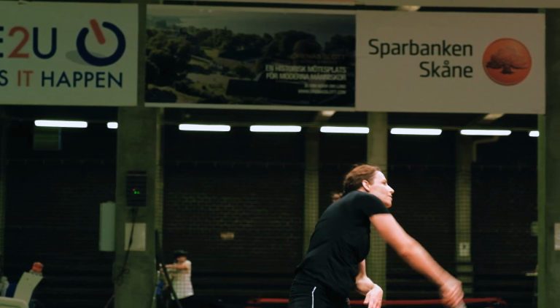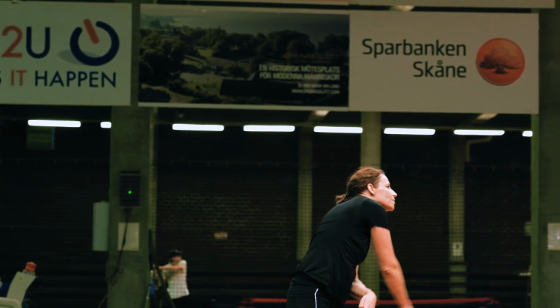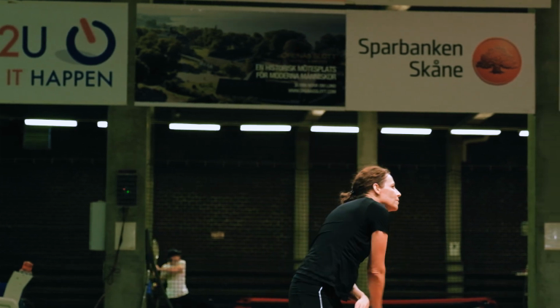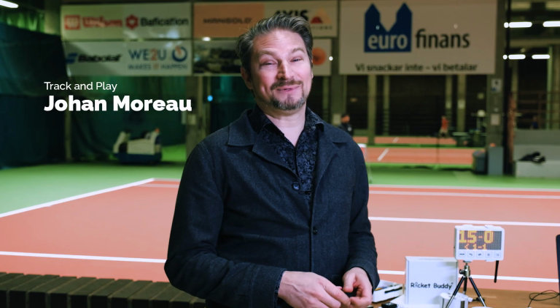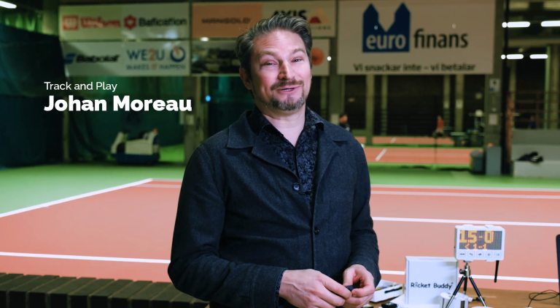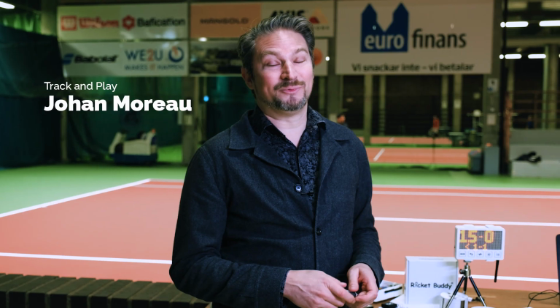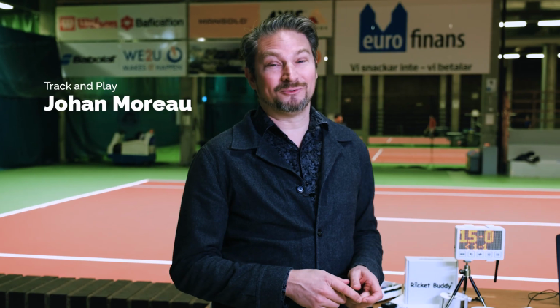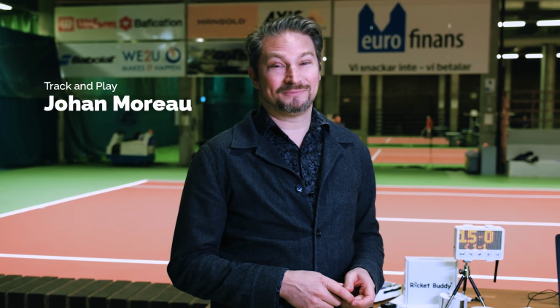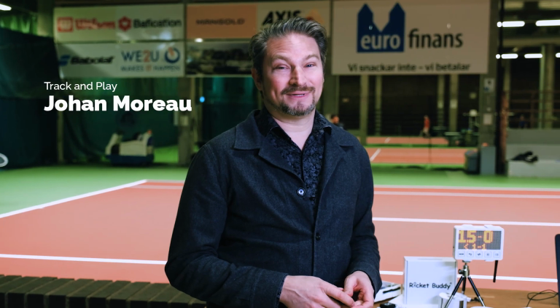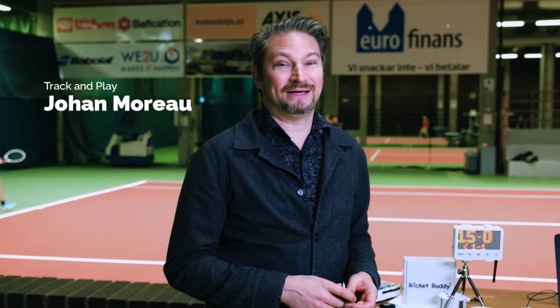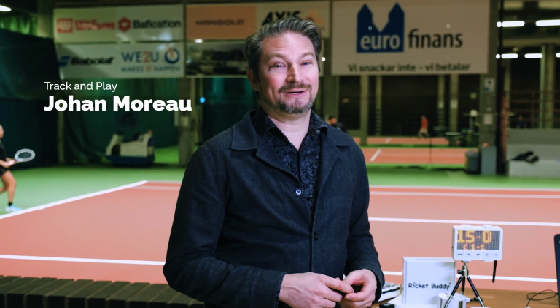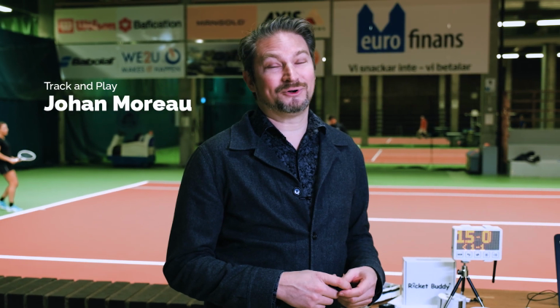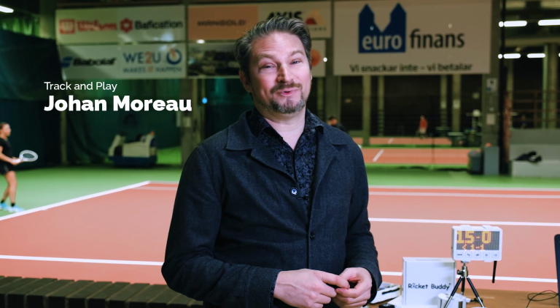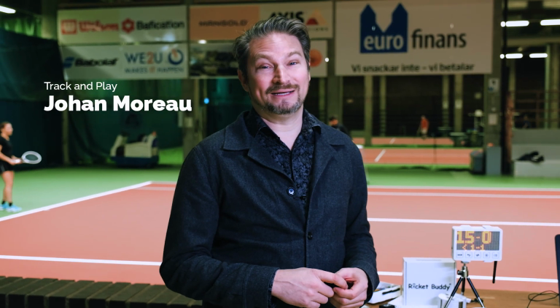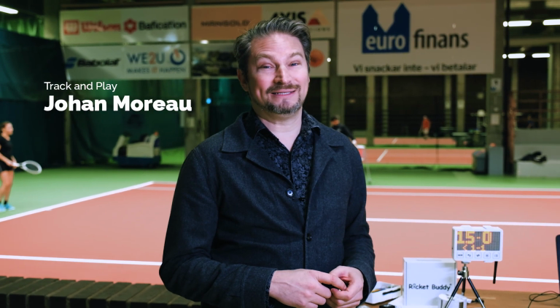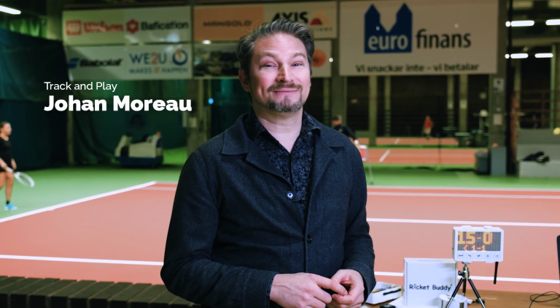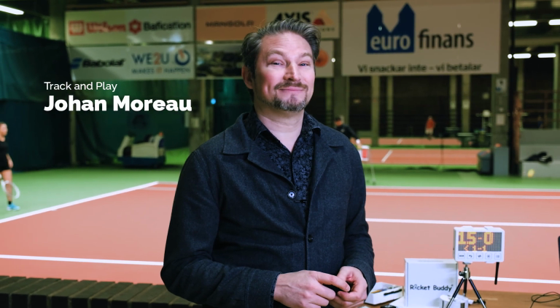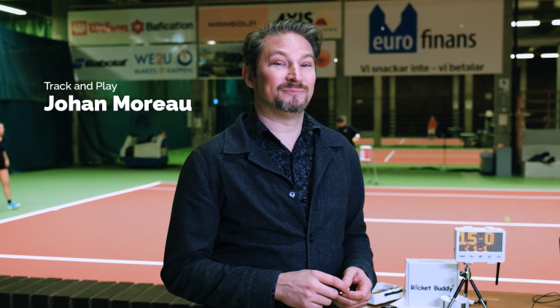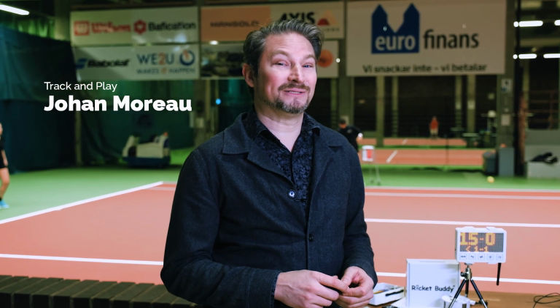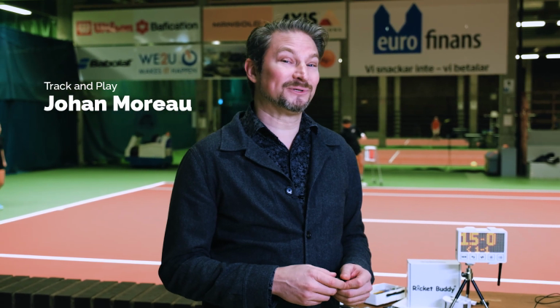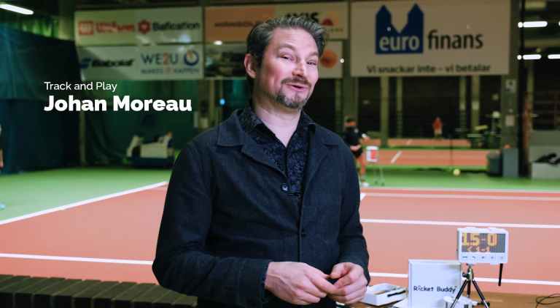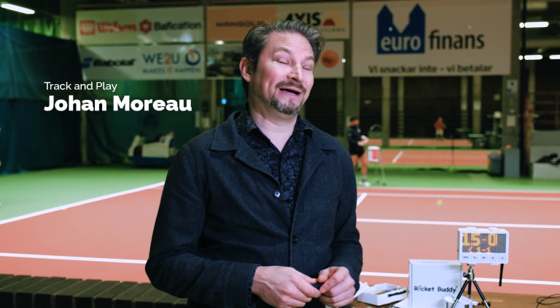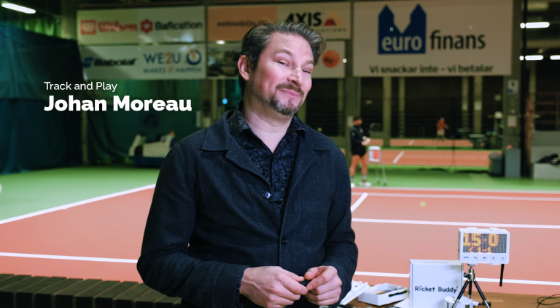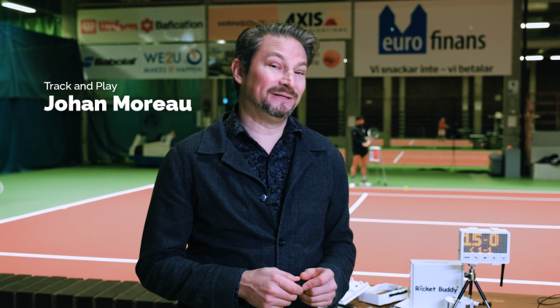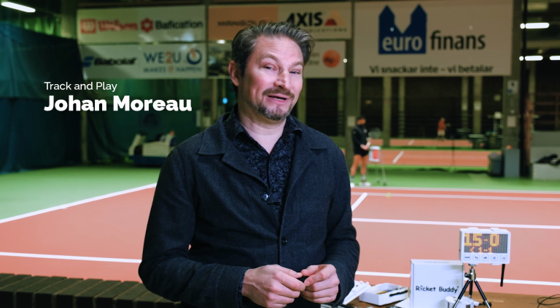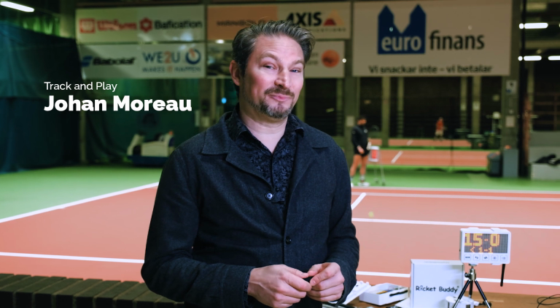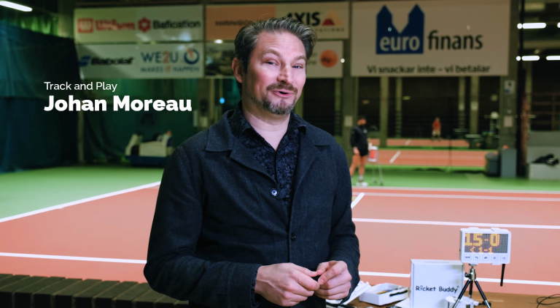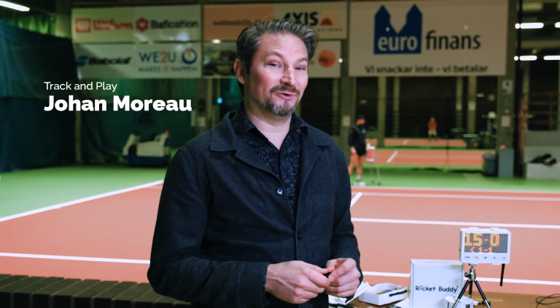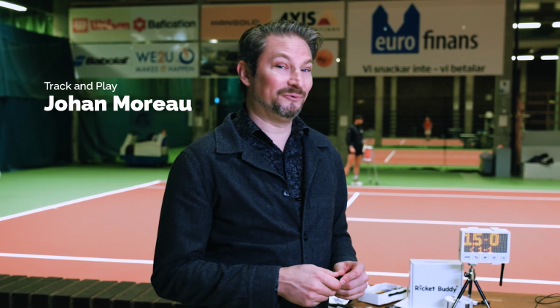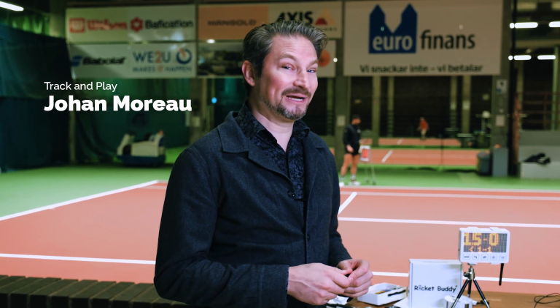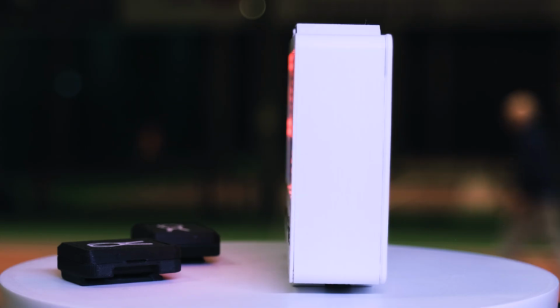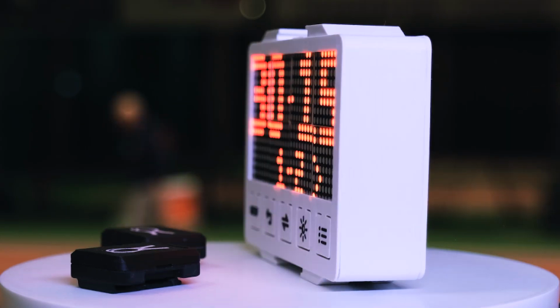My name is Johan Rowe. I work with IT, but also I'm the developer of RacketBuddy.